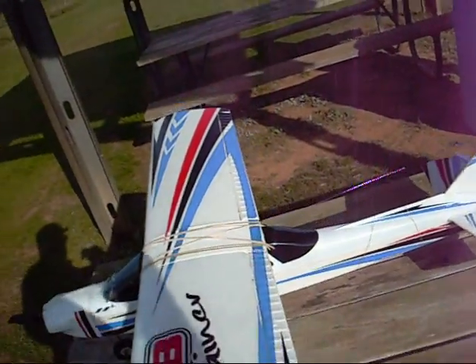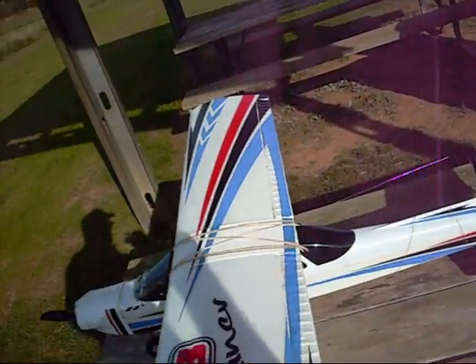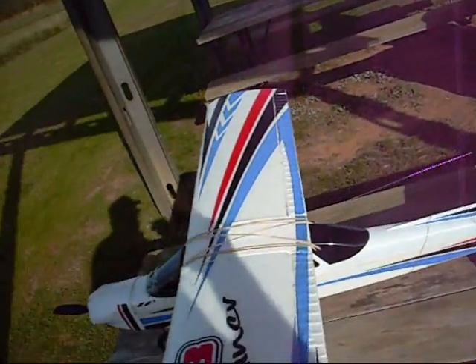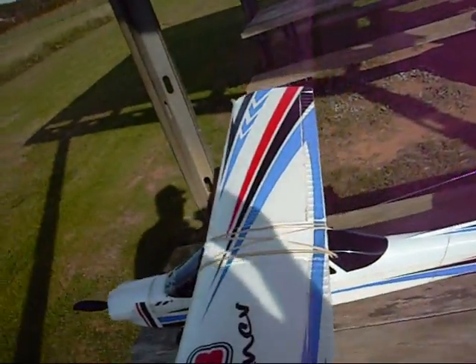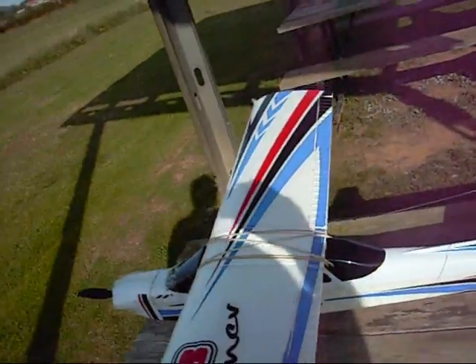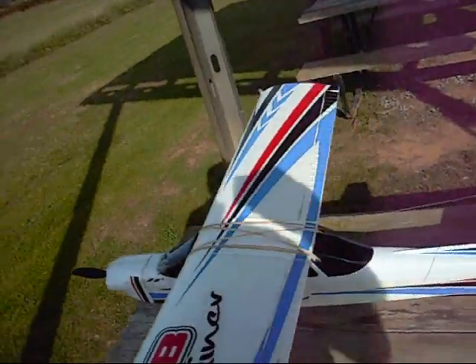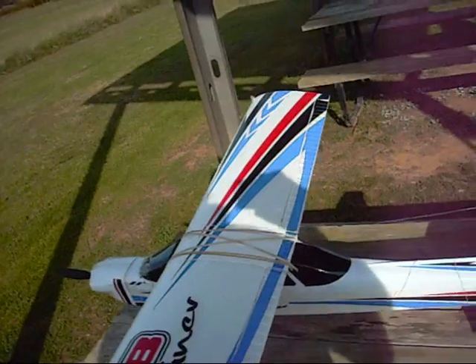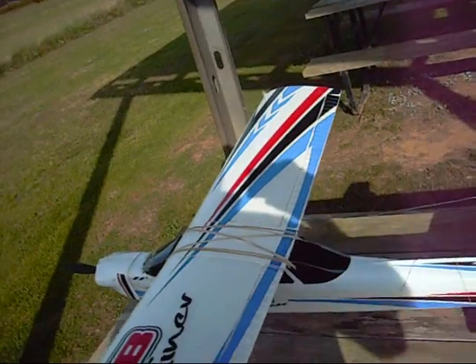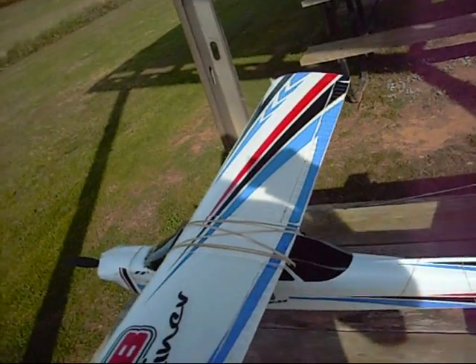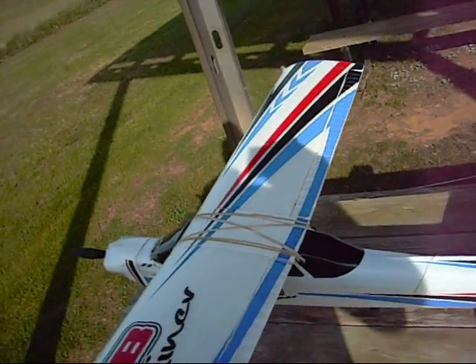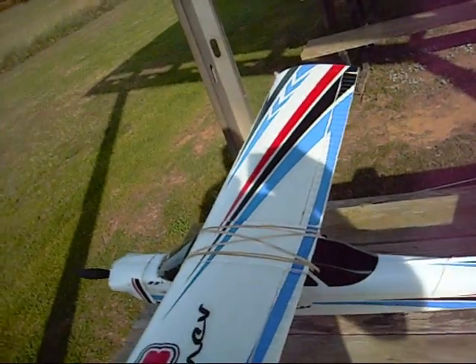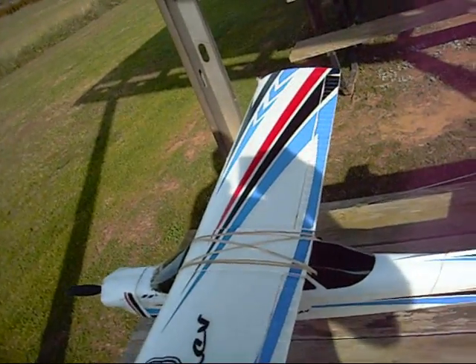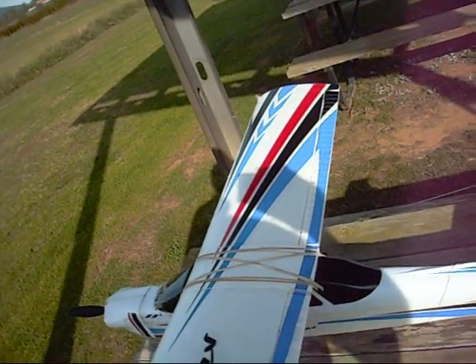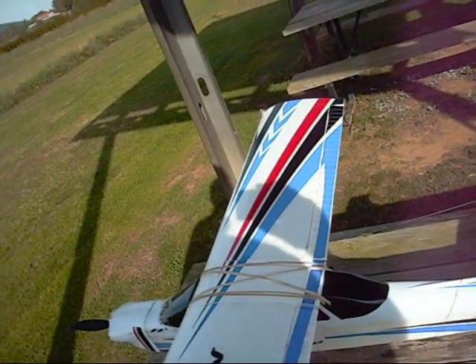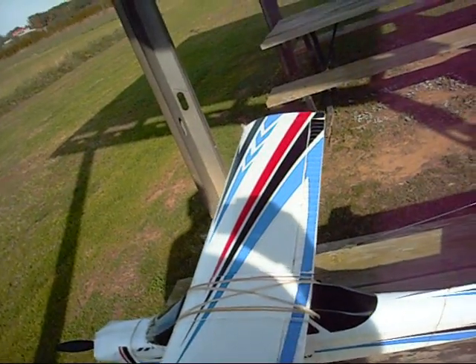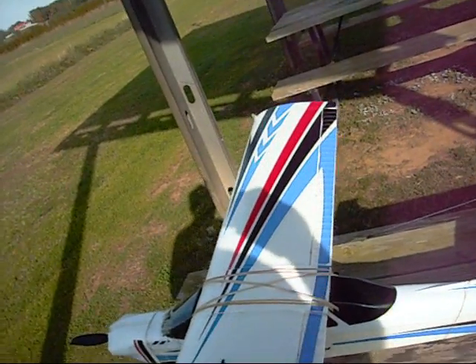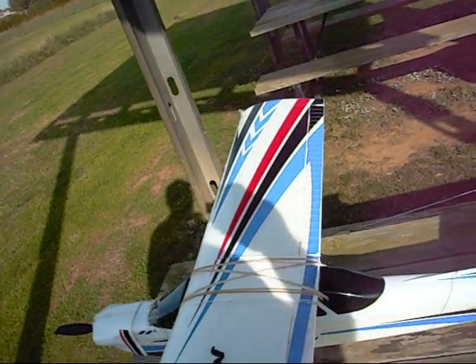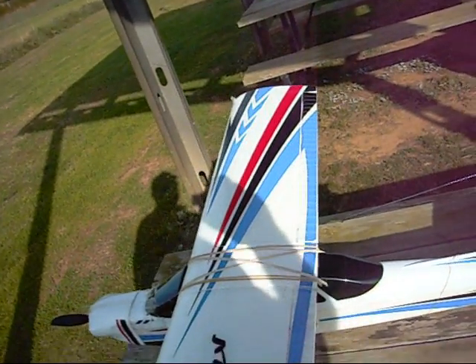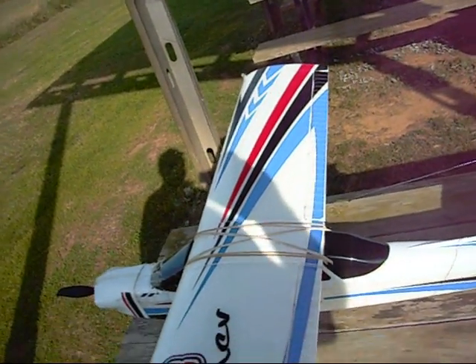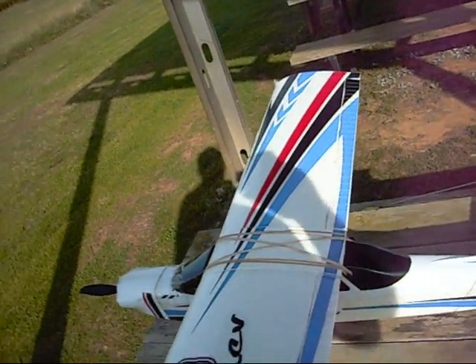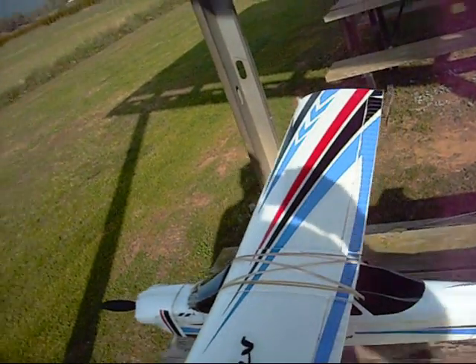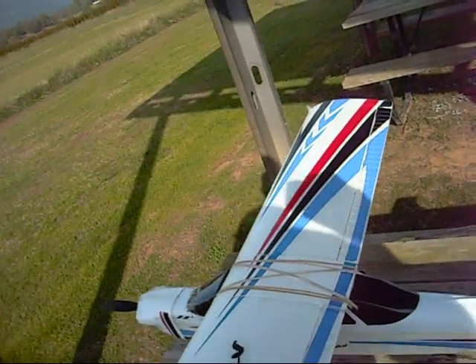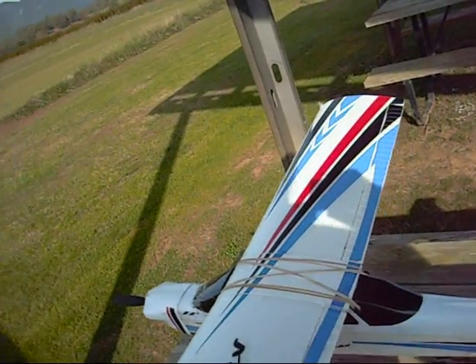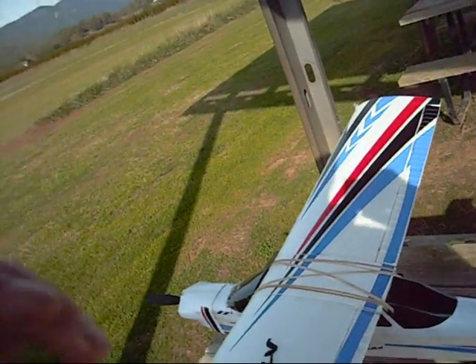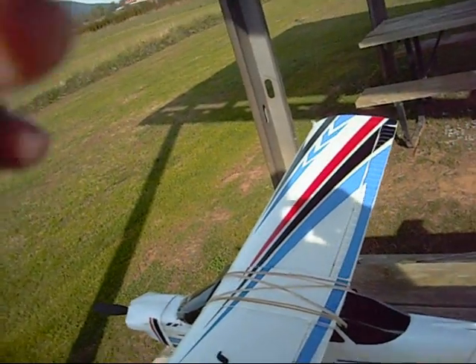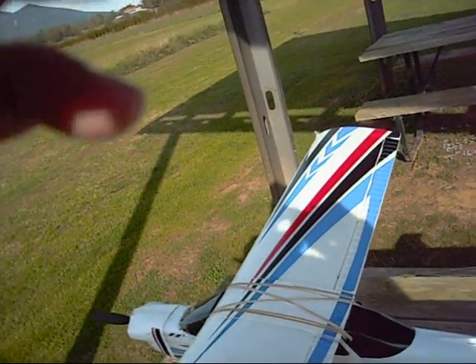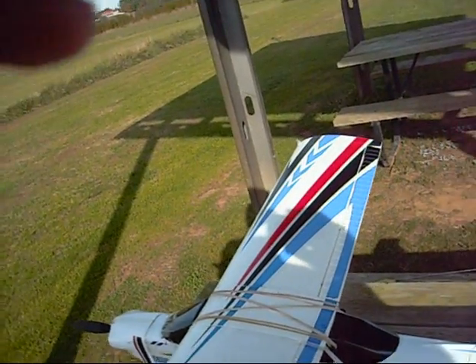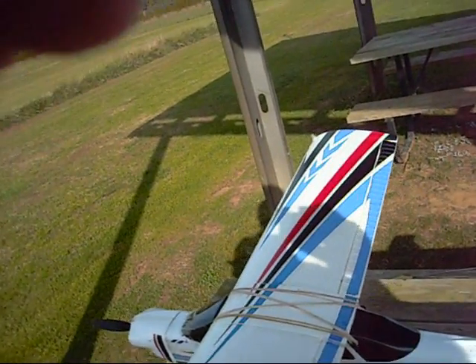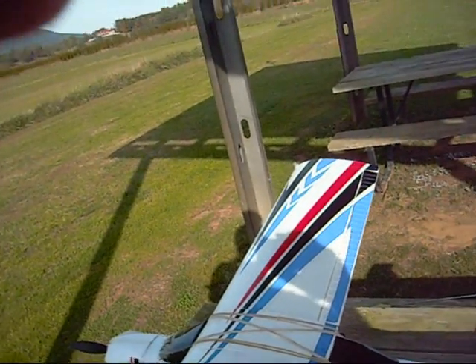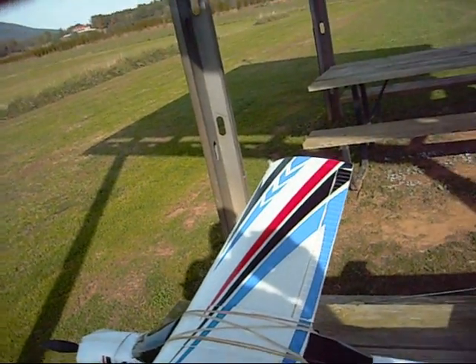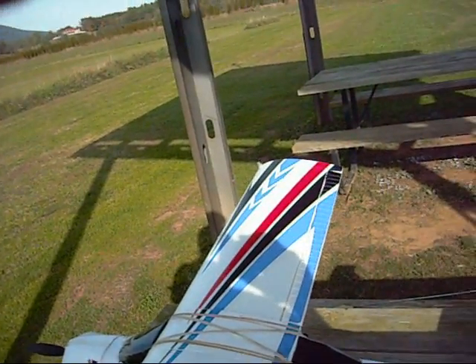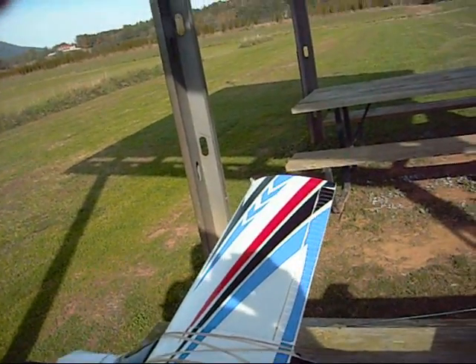For your money, you can't beat this little plane. She's a lot of fun. Y'all have a good day — come back and see me now.